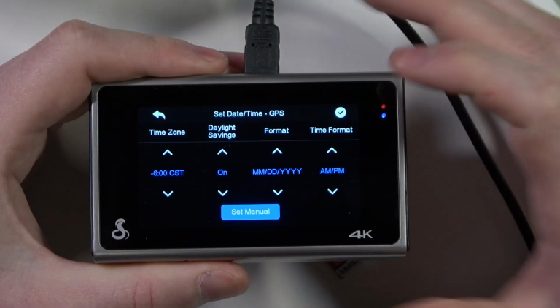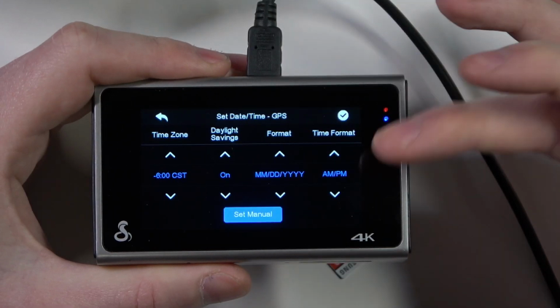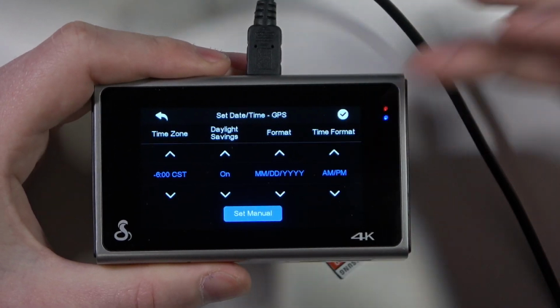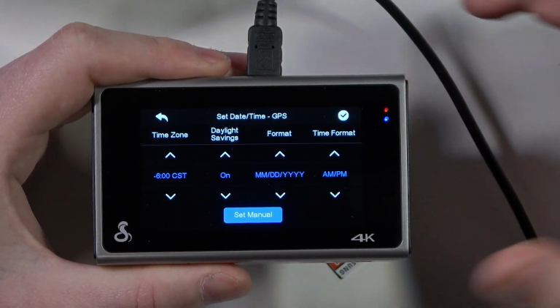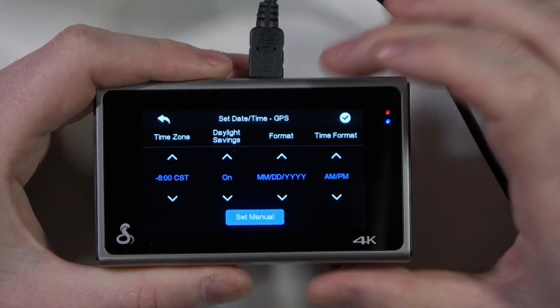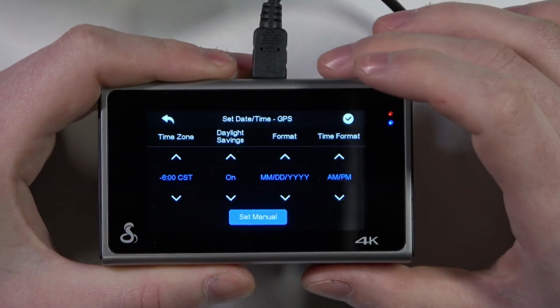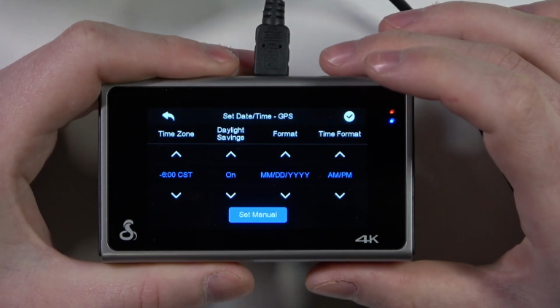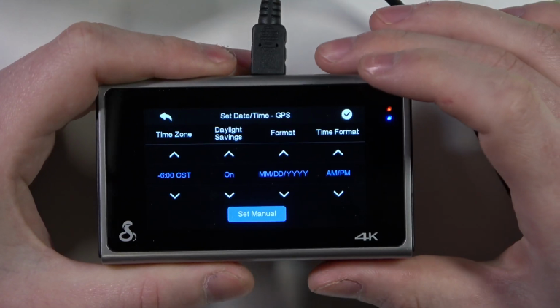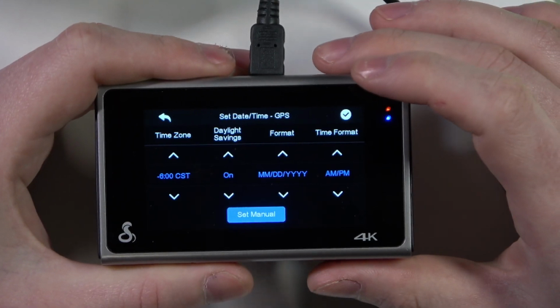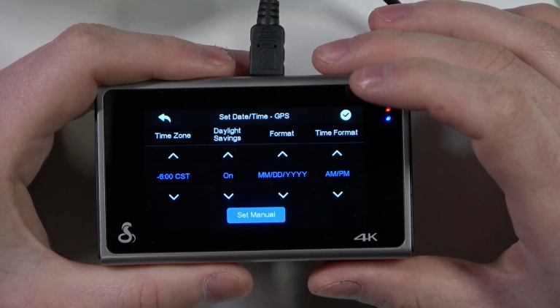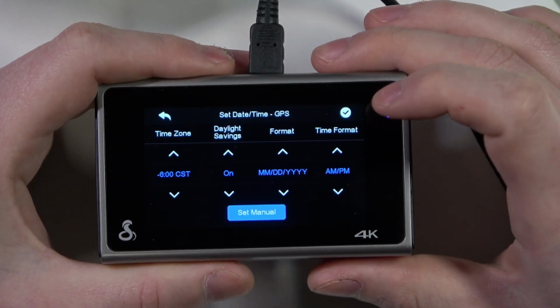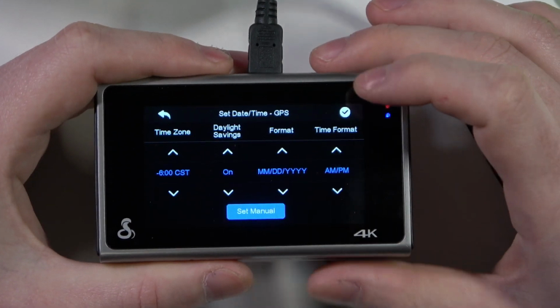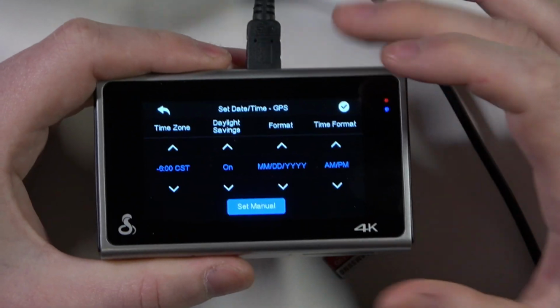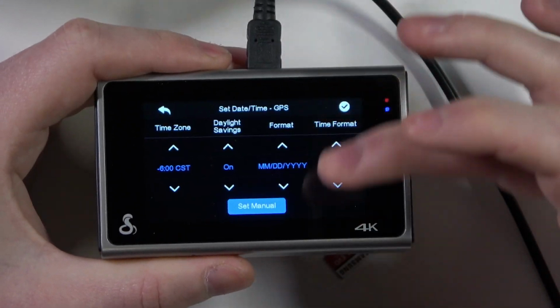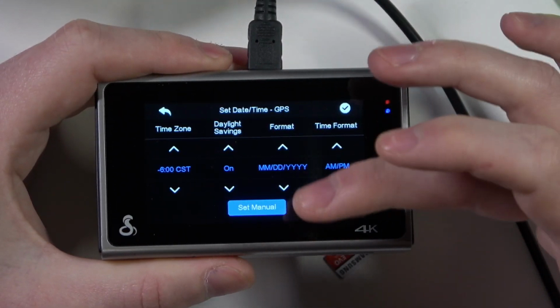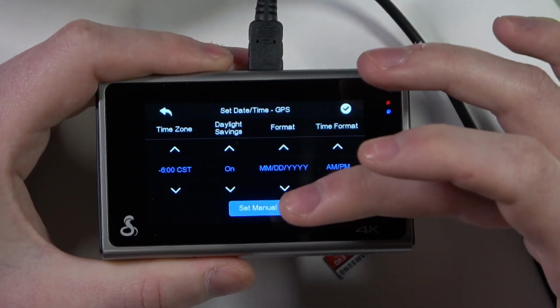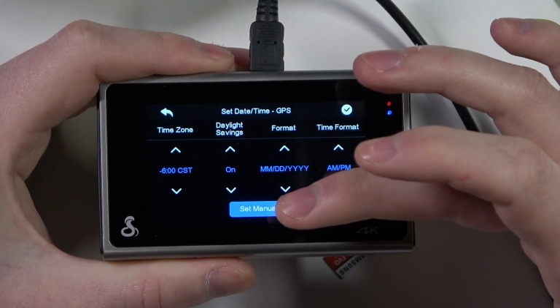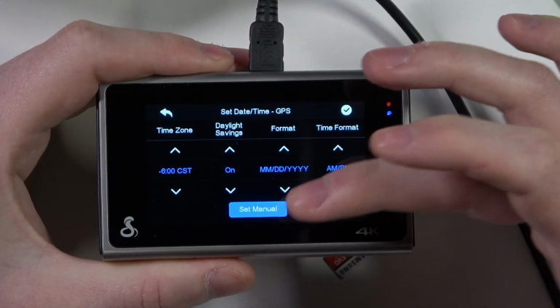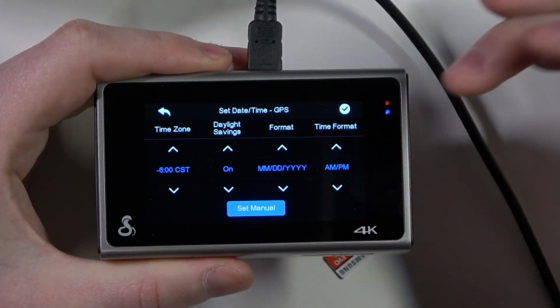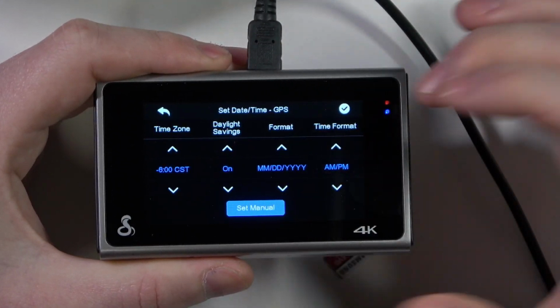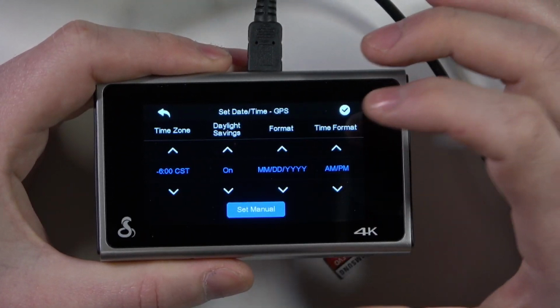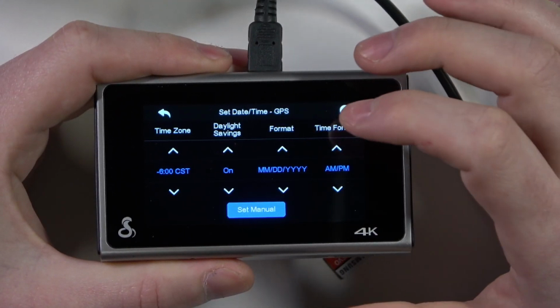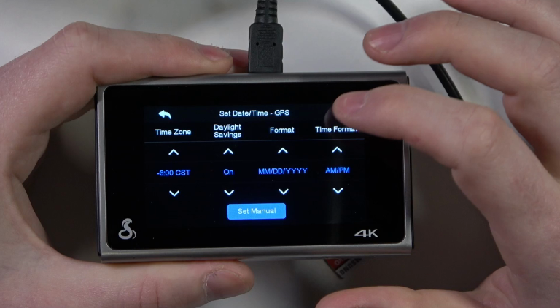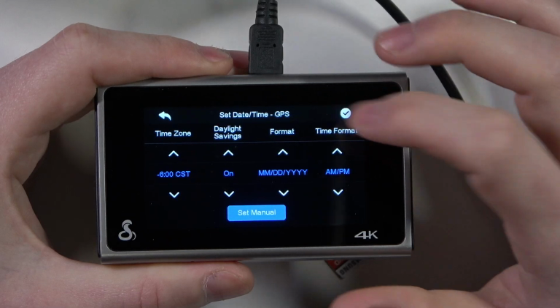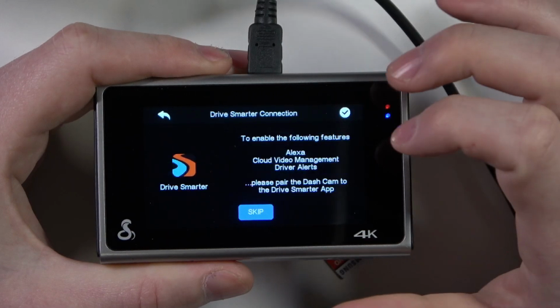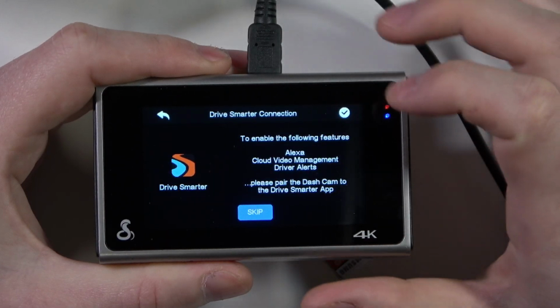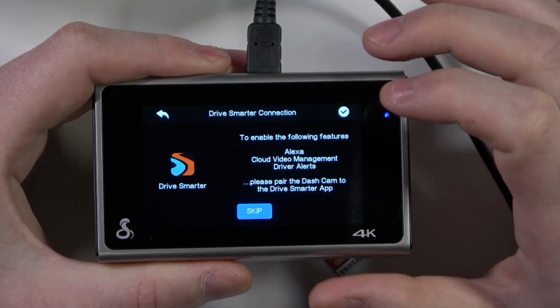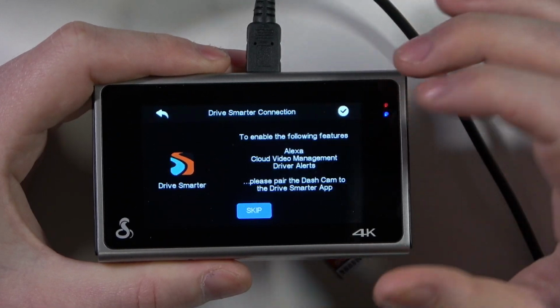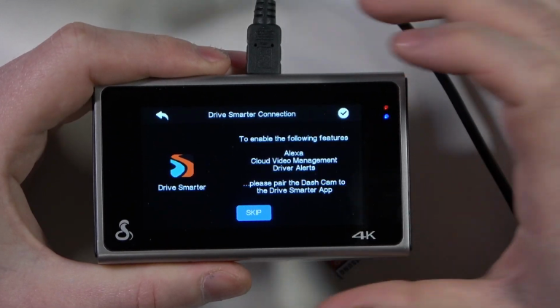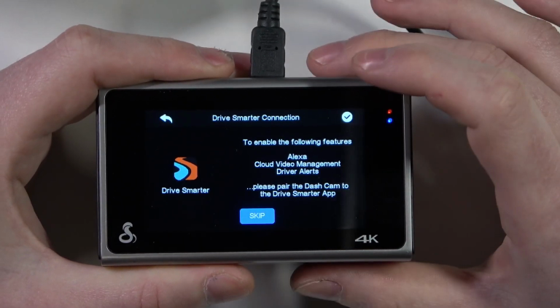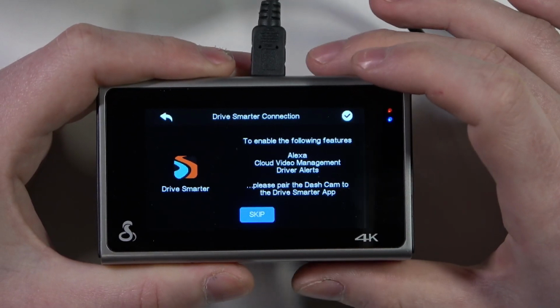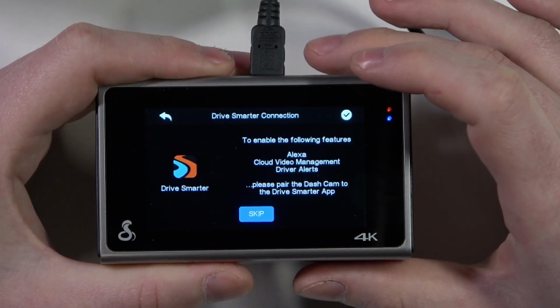Use different time zone settings. You can set it up manually, but I'm going to go with the default one.